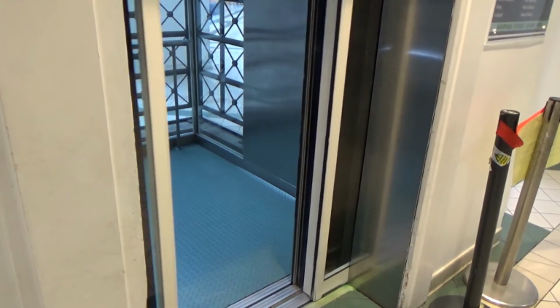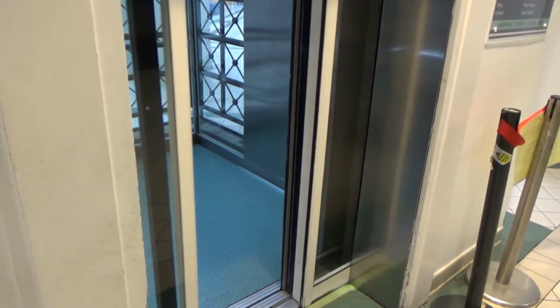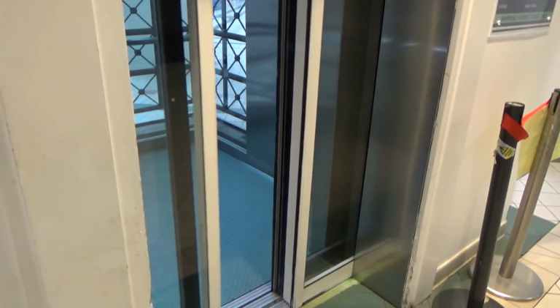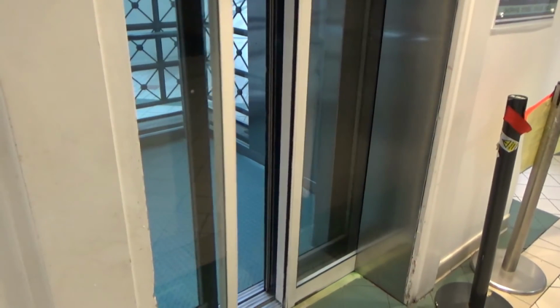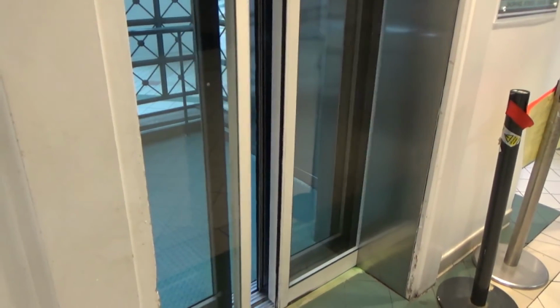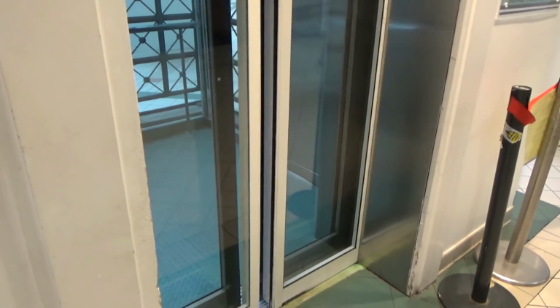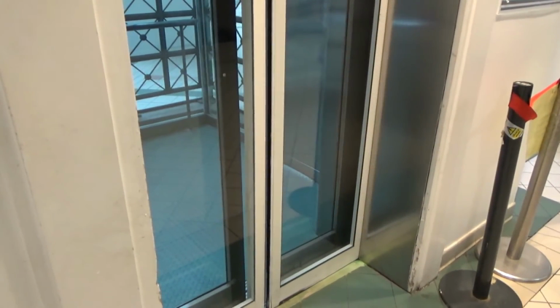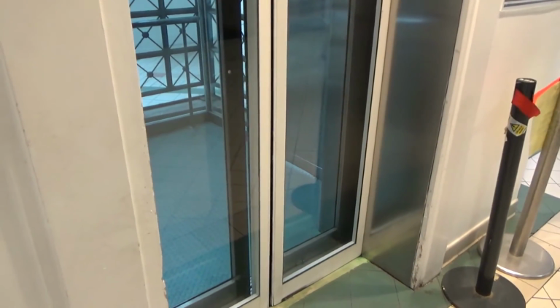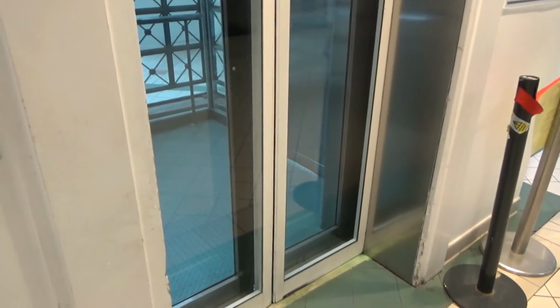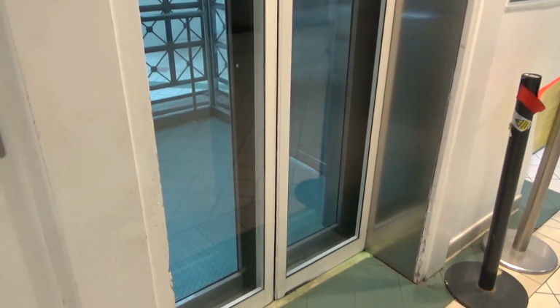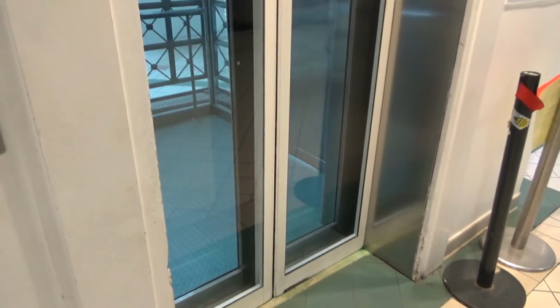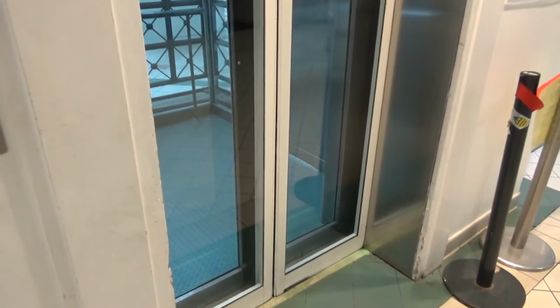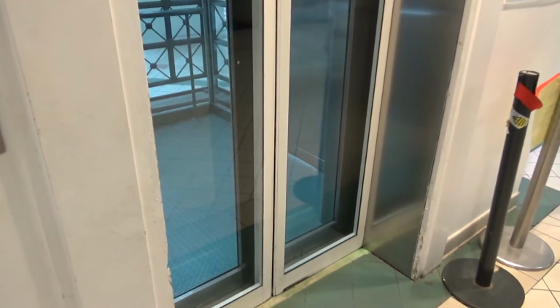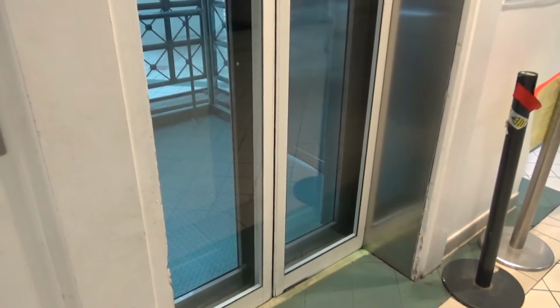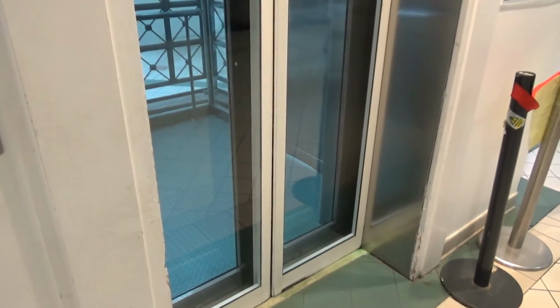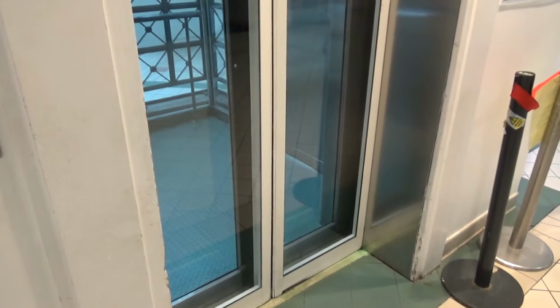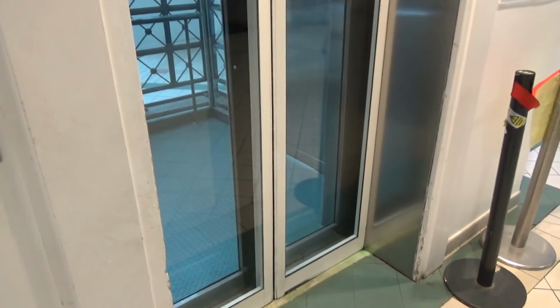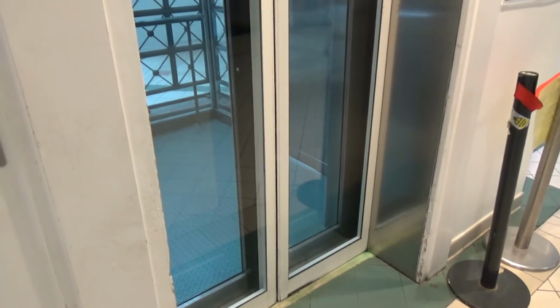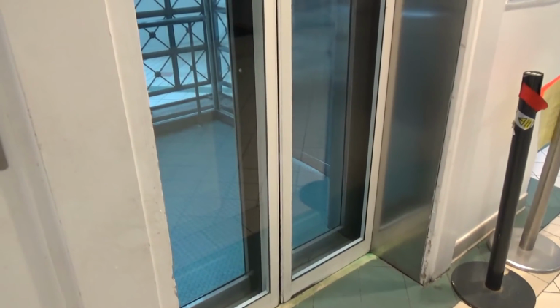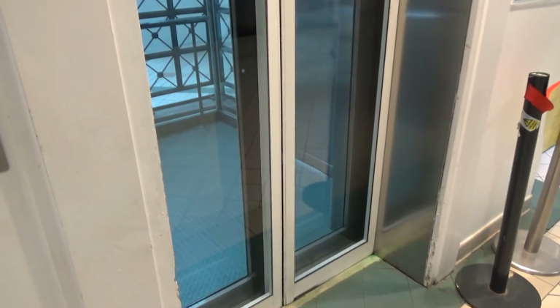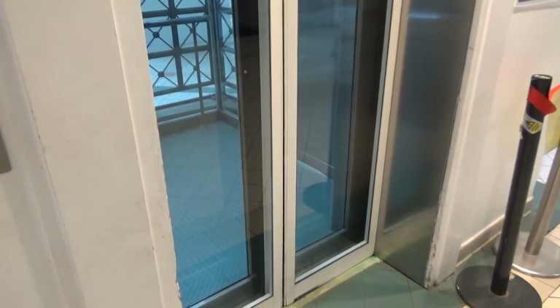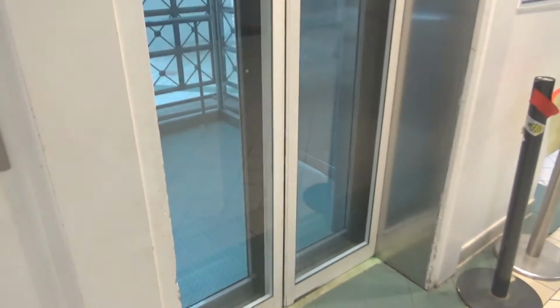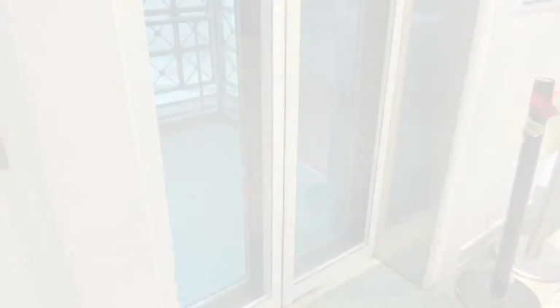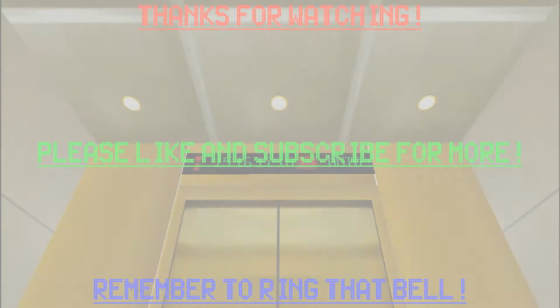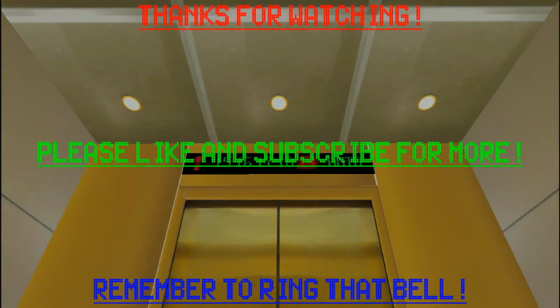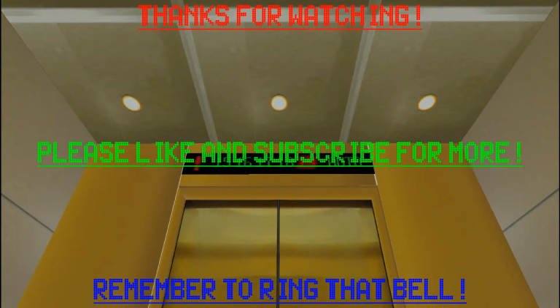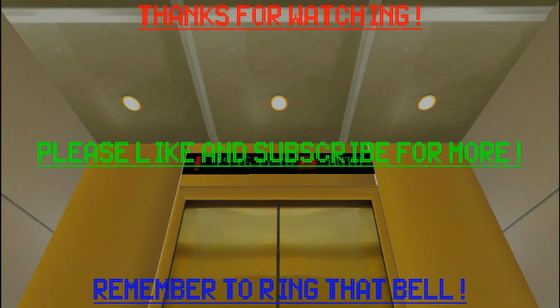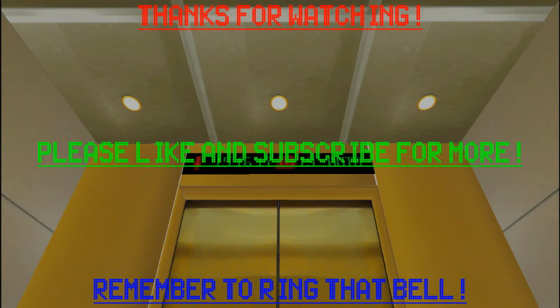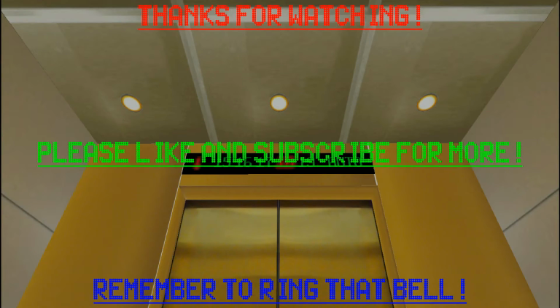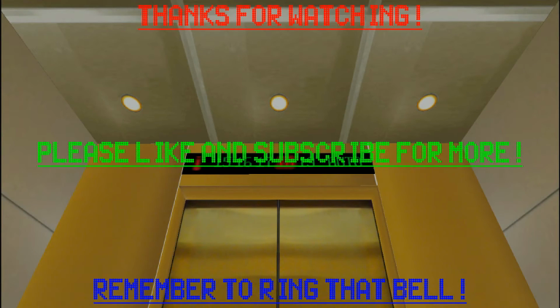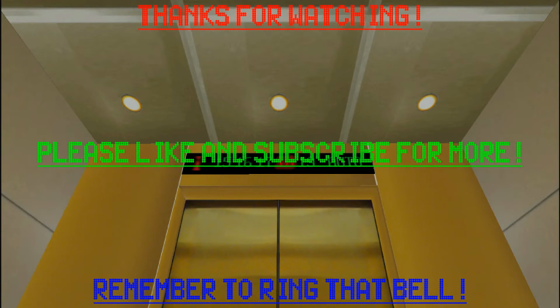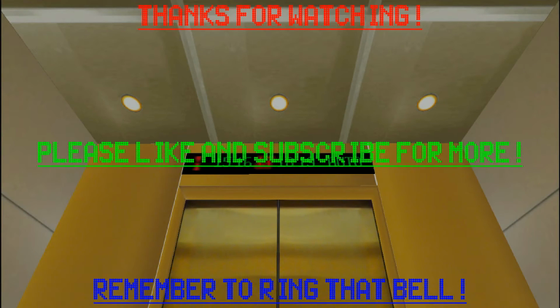Doors closing. 'This lift is out of service for maintenance.' Day one.